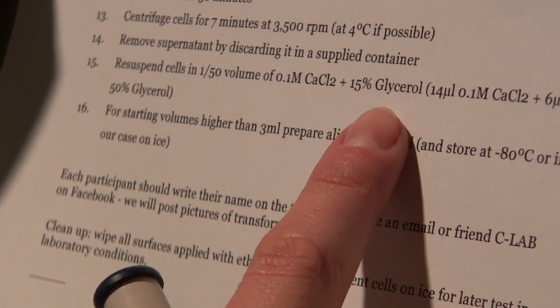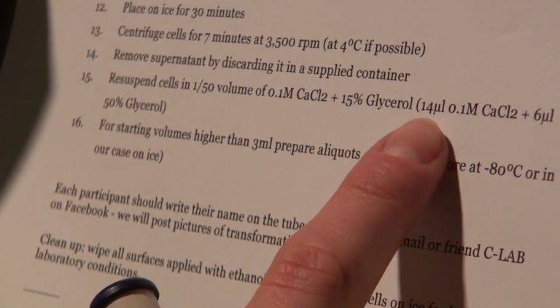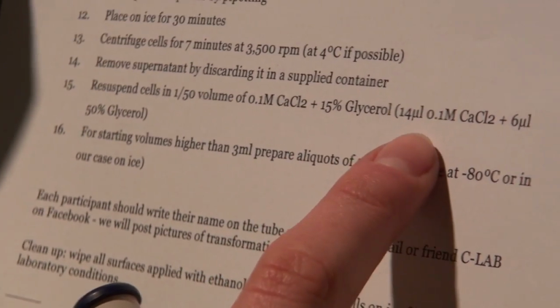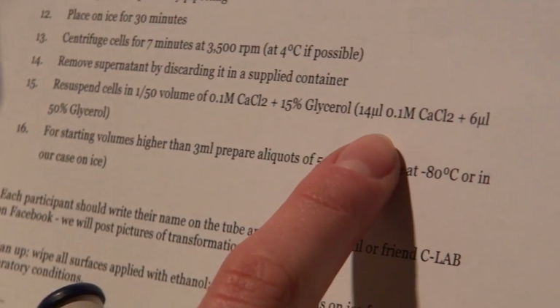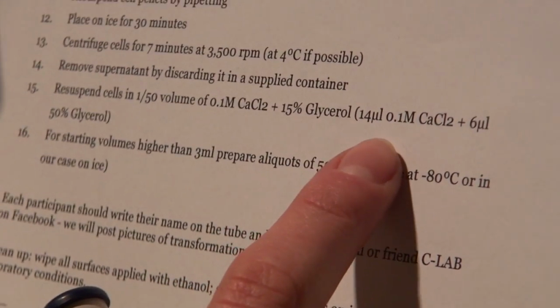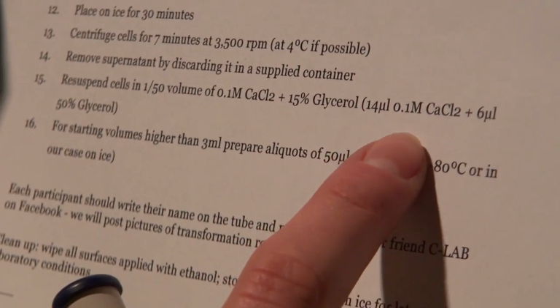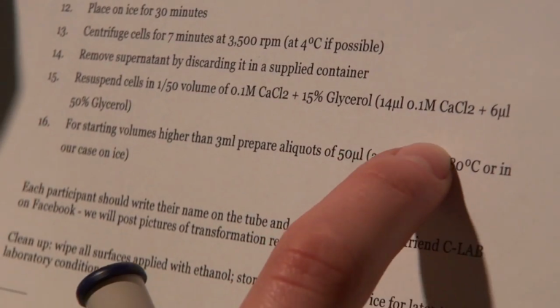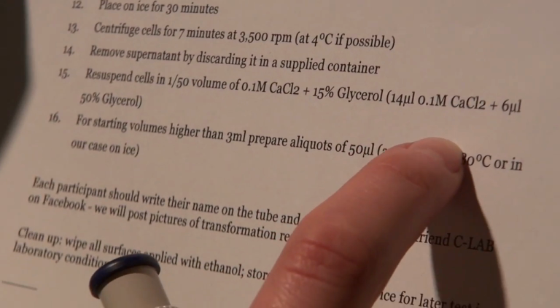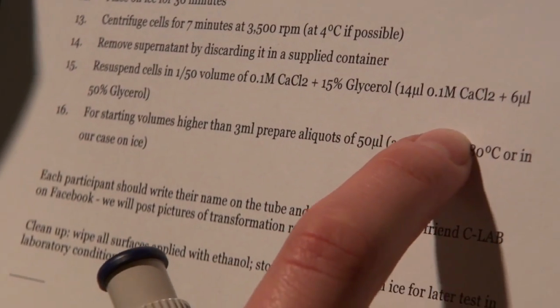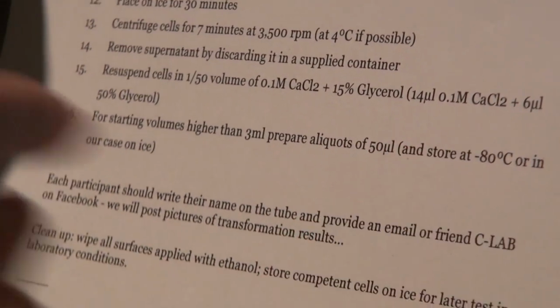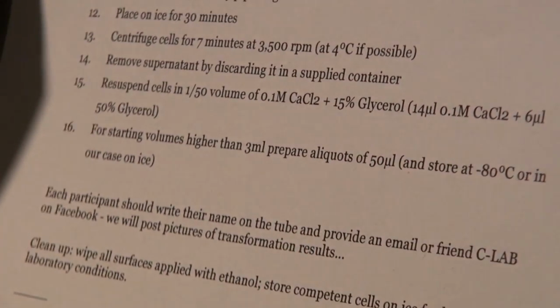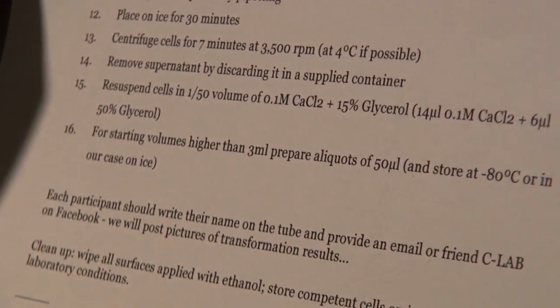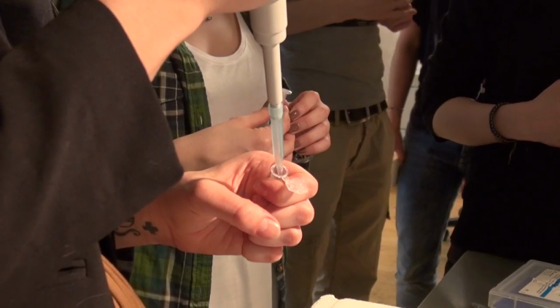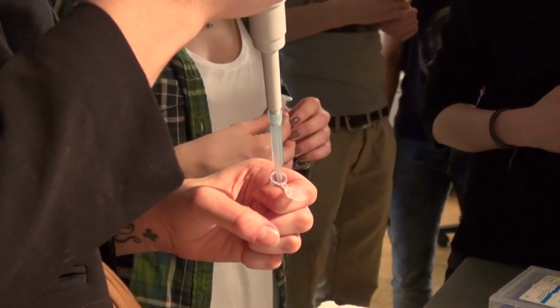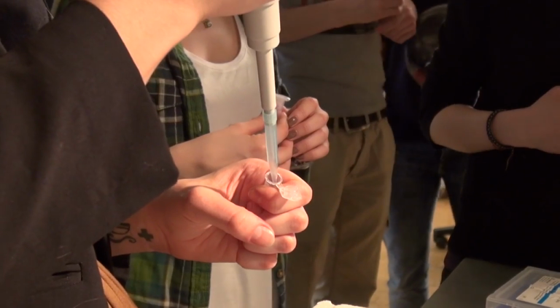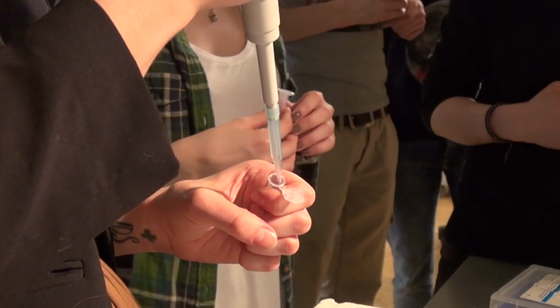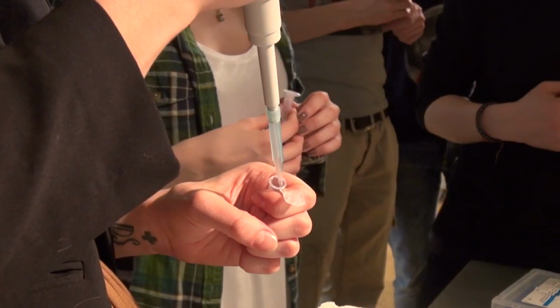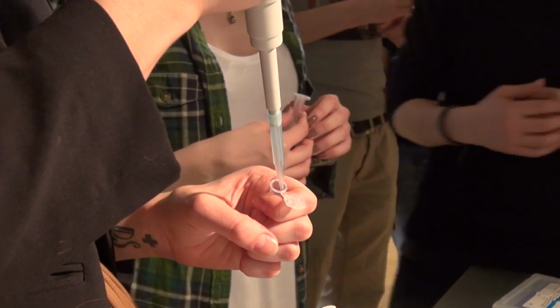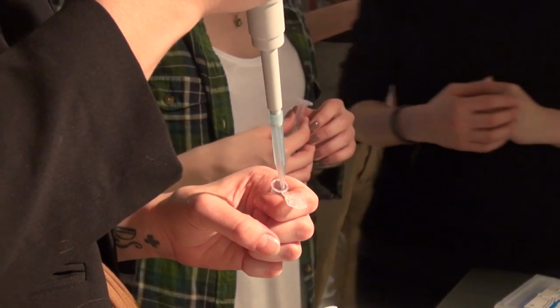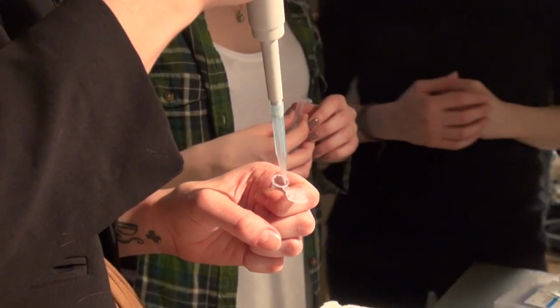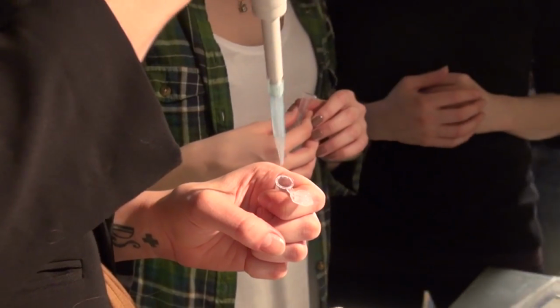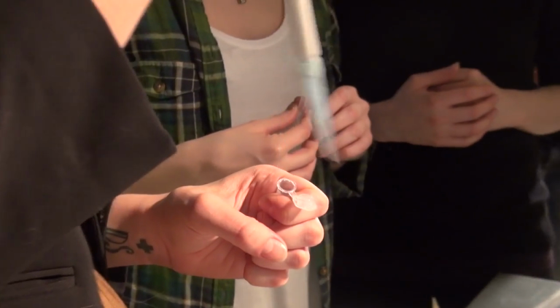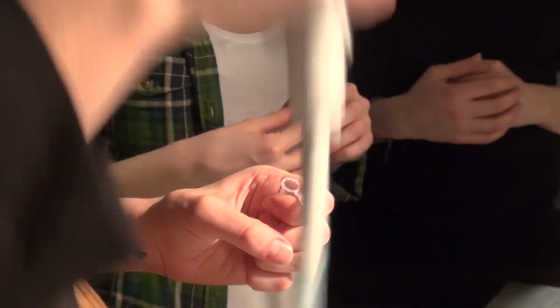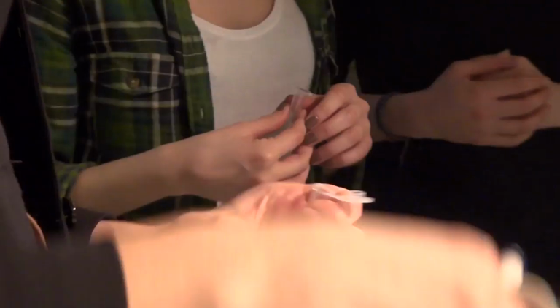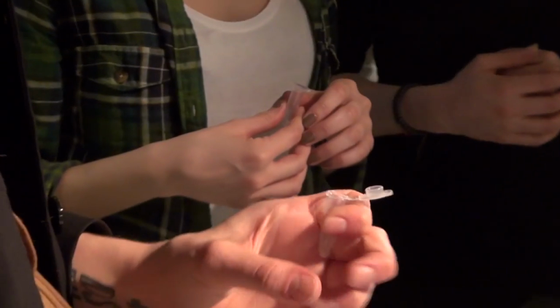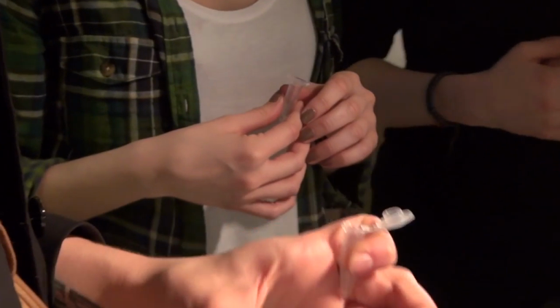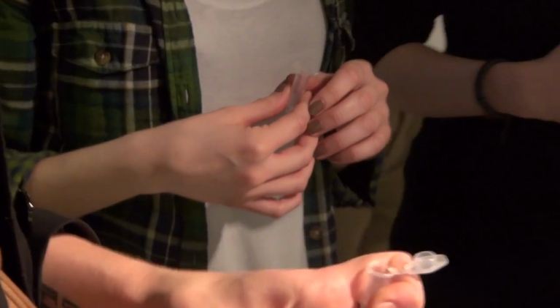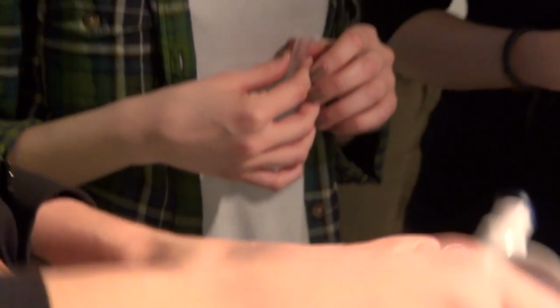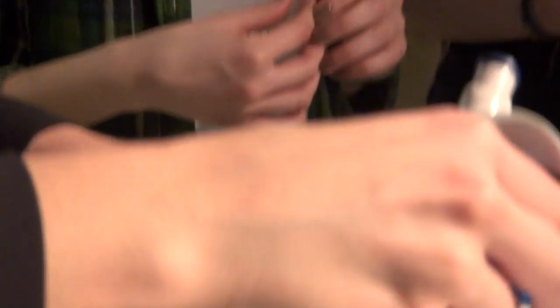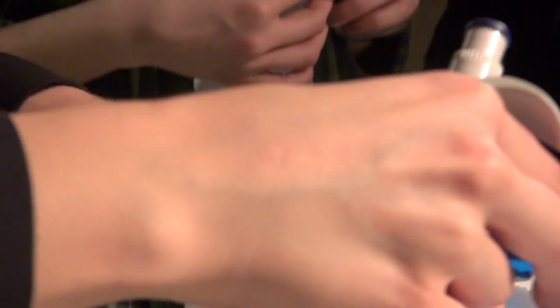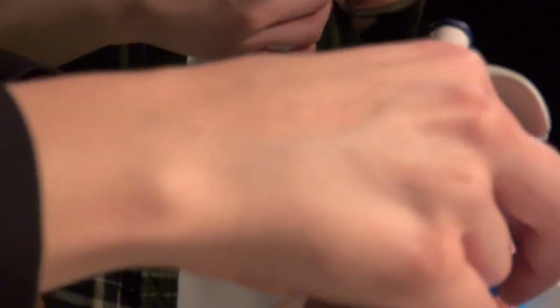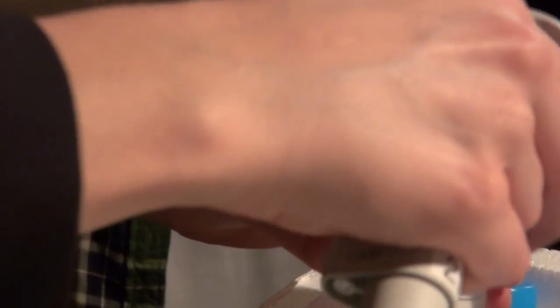What am I doing now? I'm following protocol. The protocol here is adding calcium chloride.